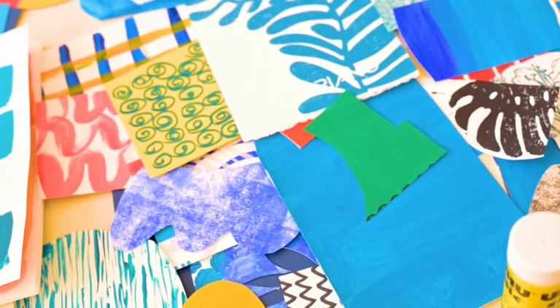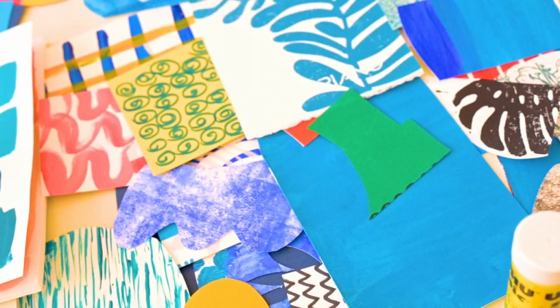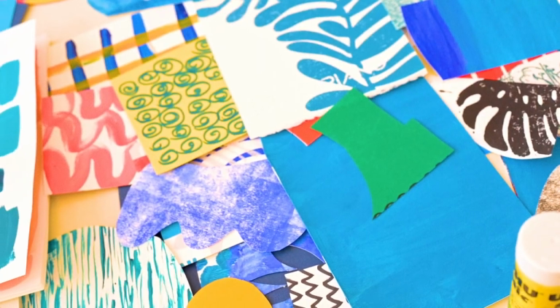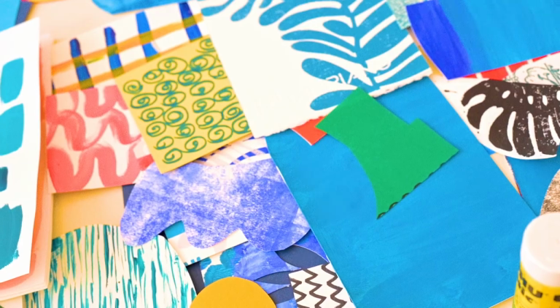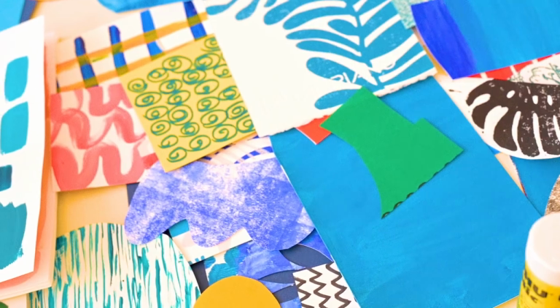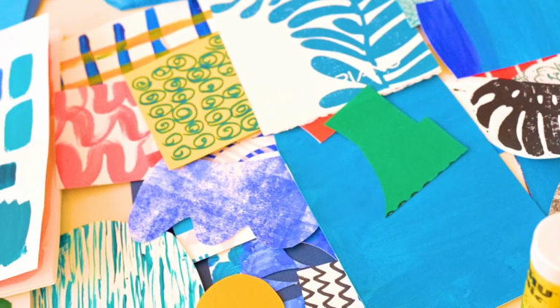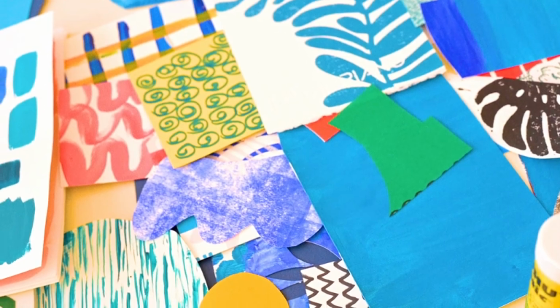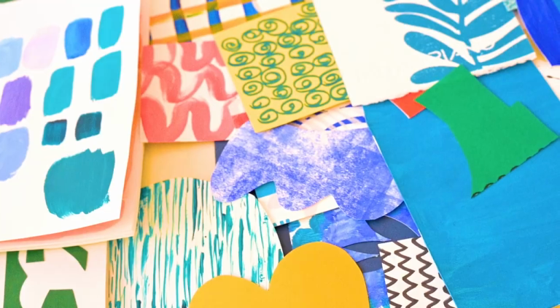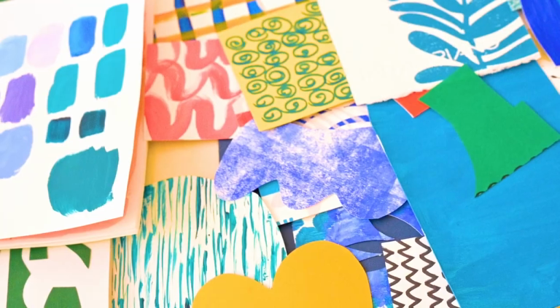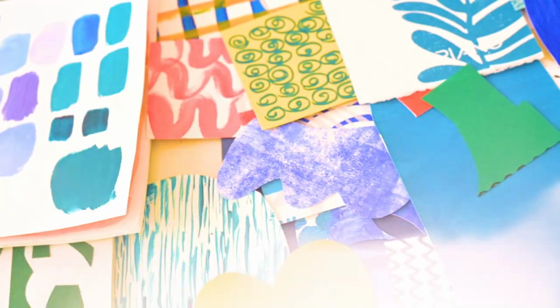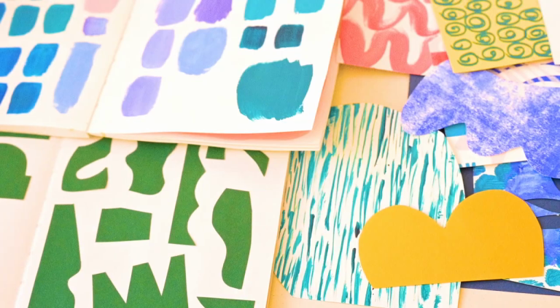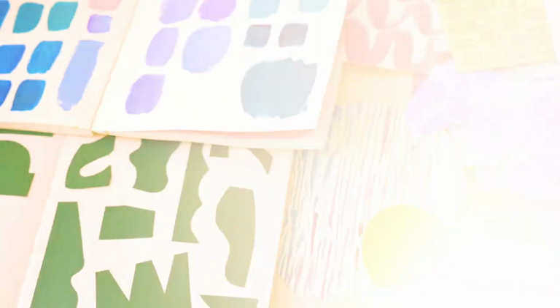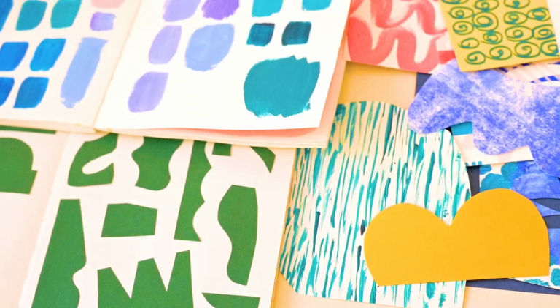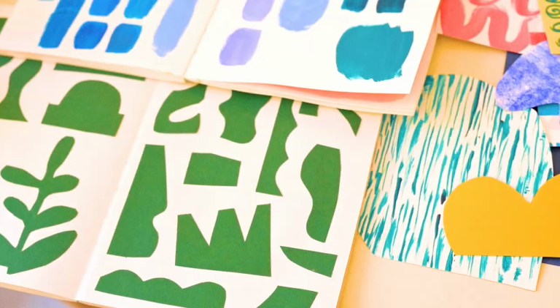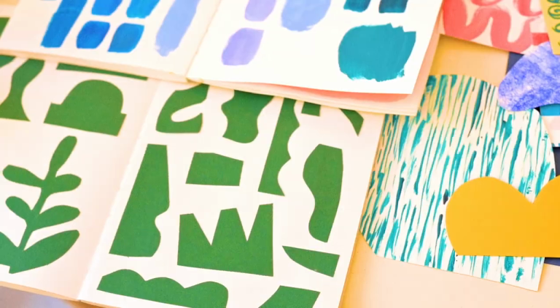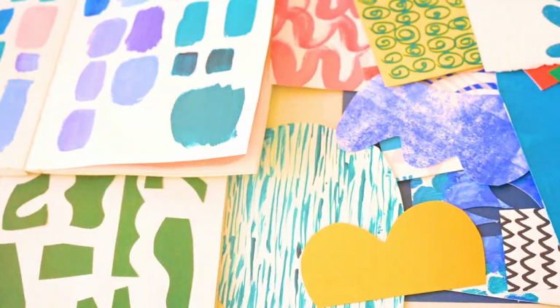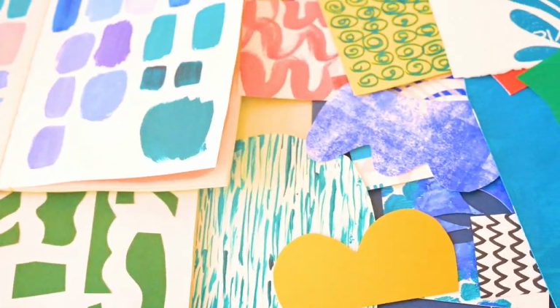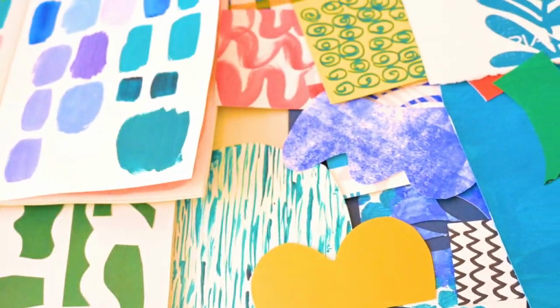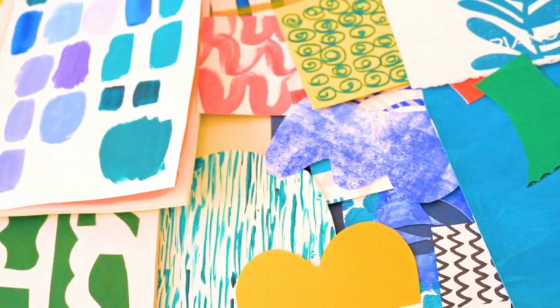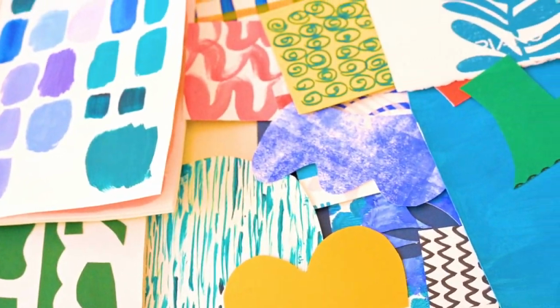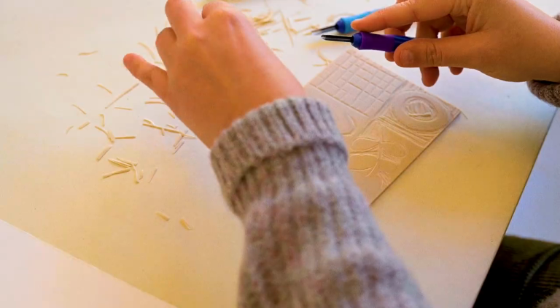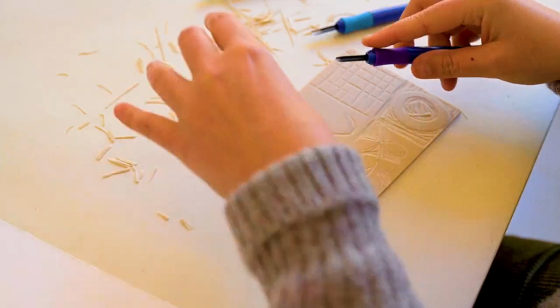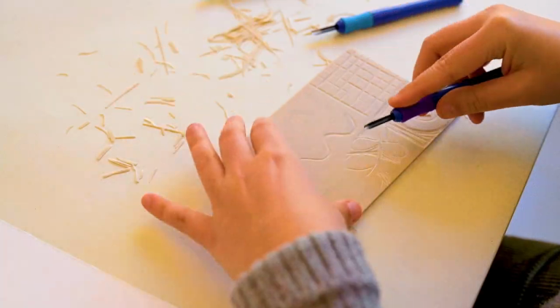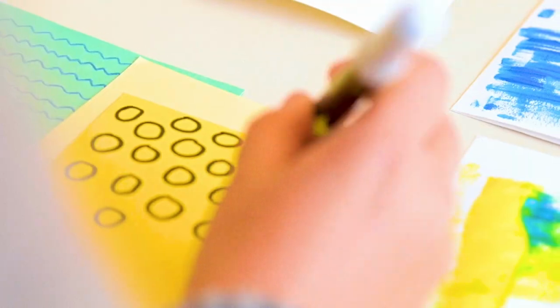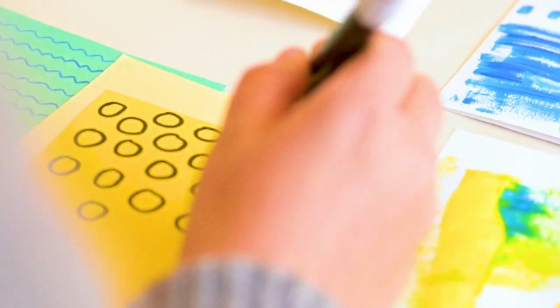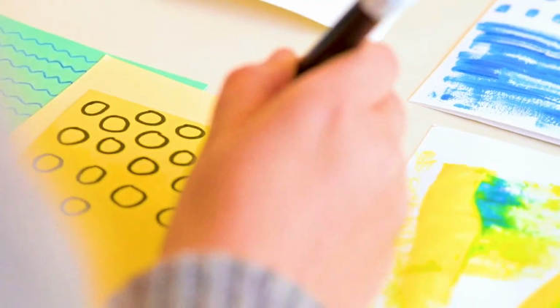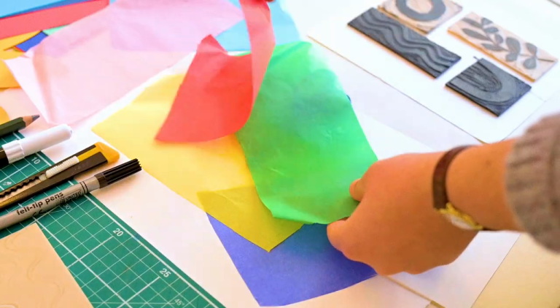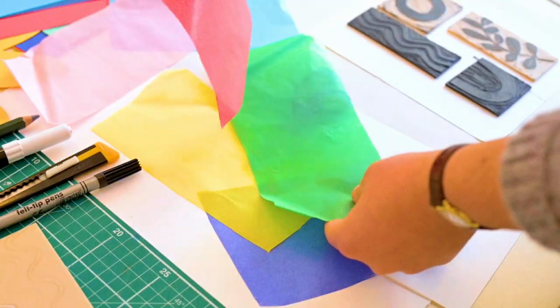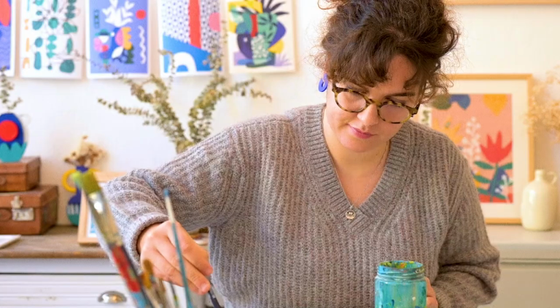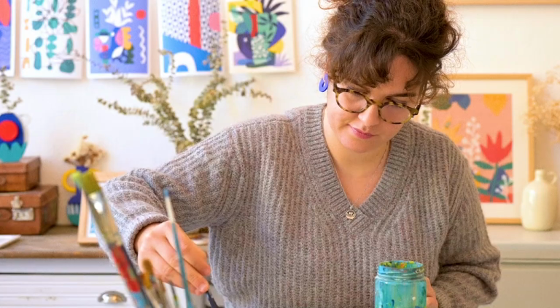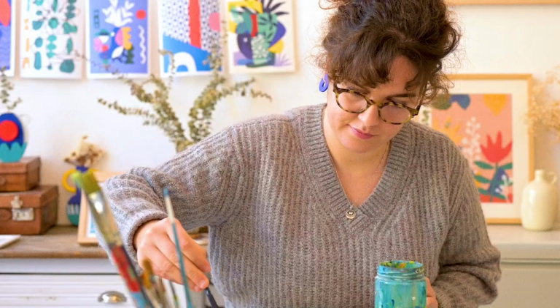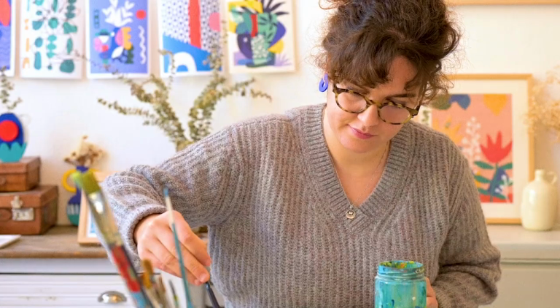Hi, I'm Teresa Rego, an illustrator and designer making colorful and bold illustrations.